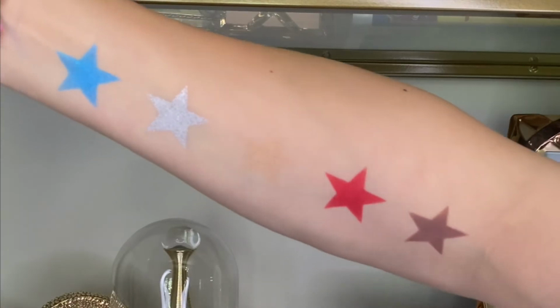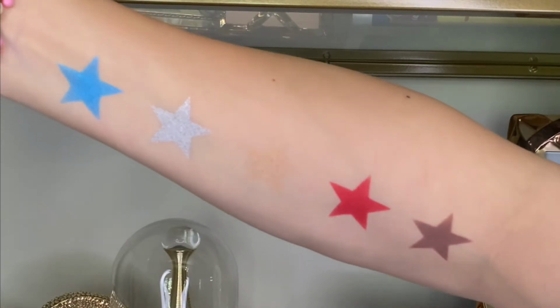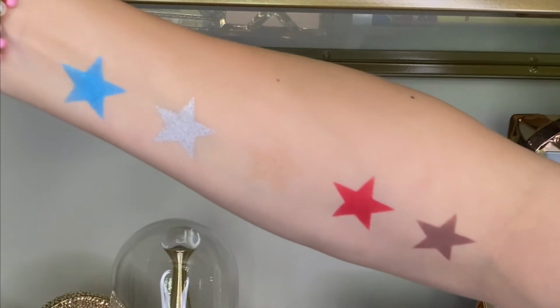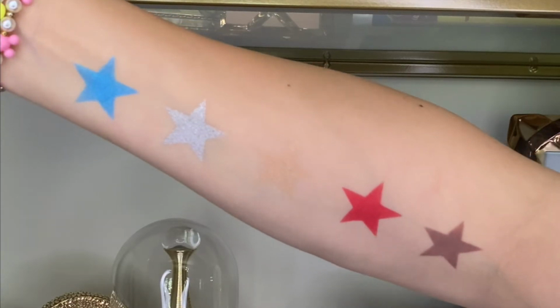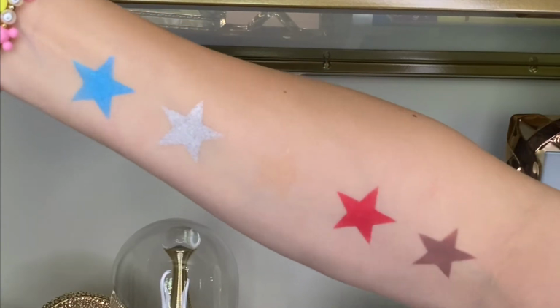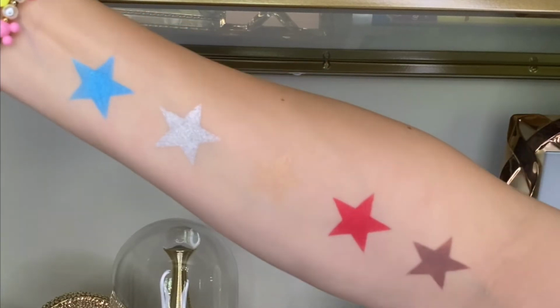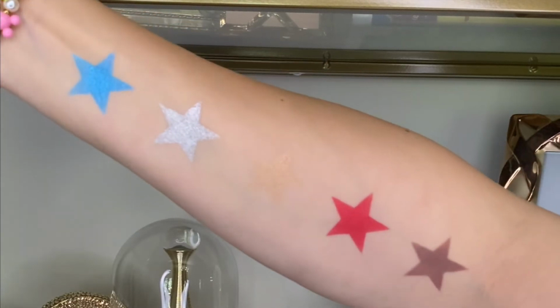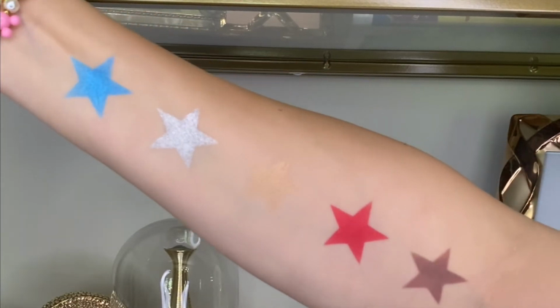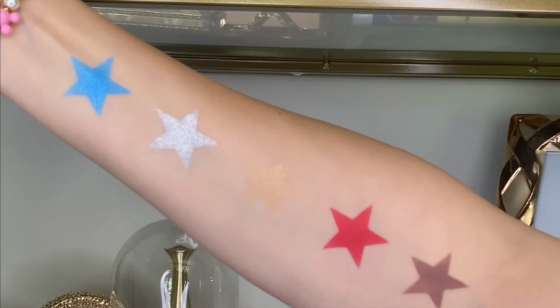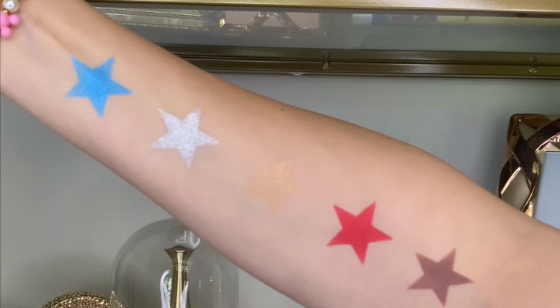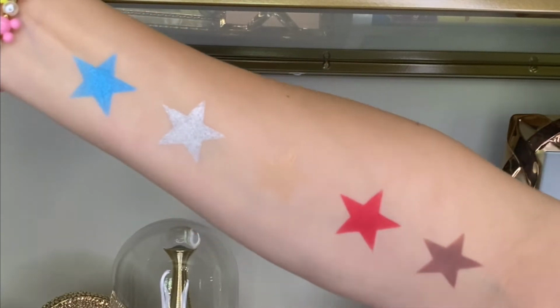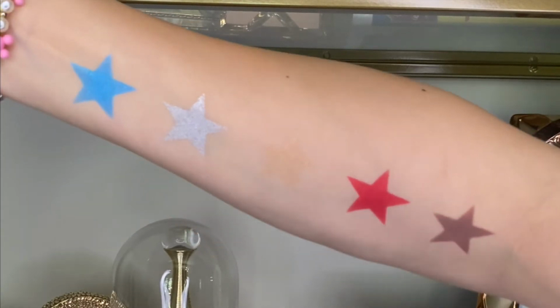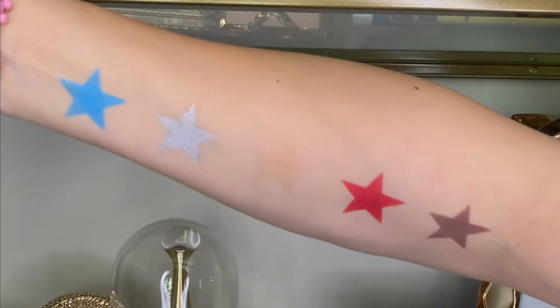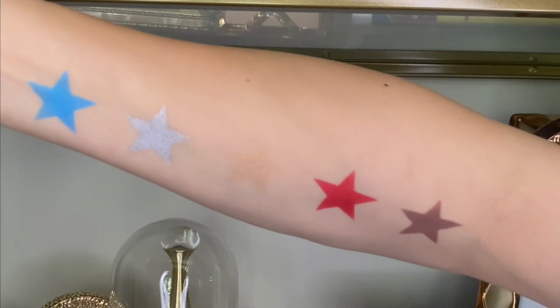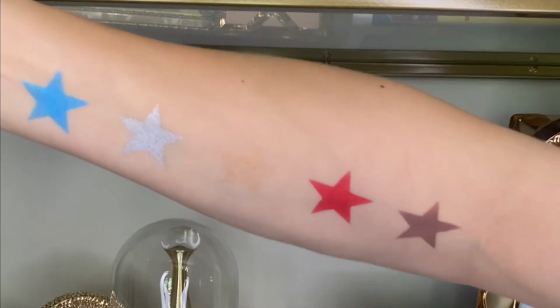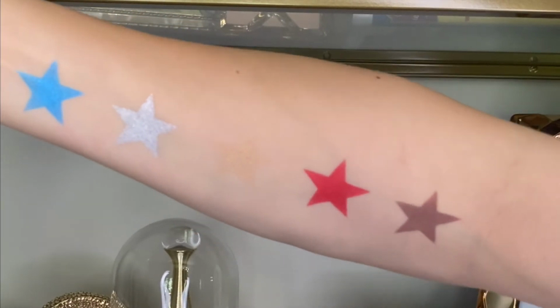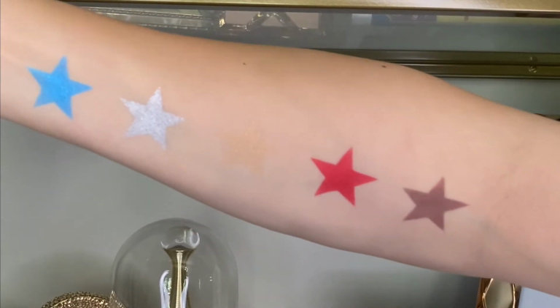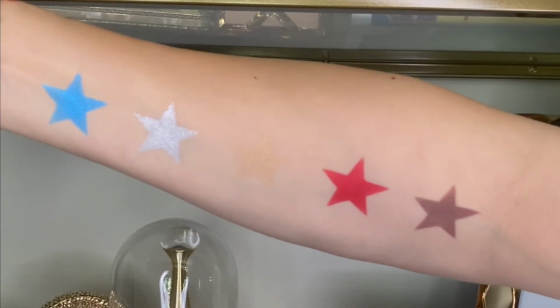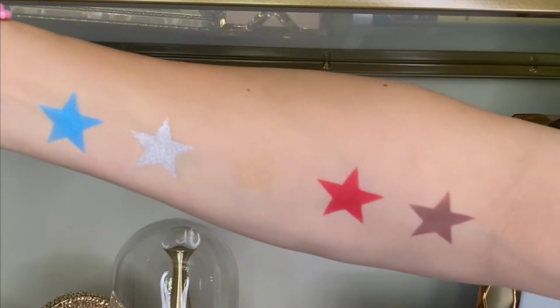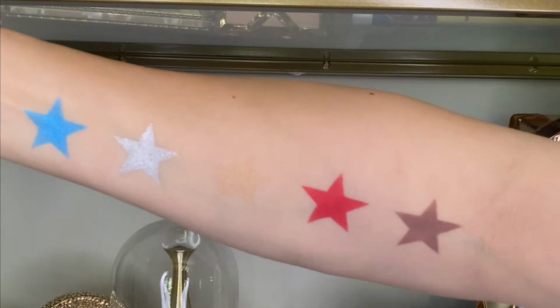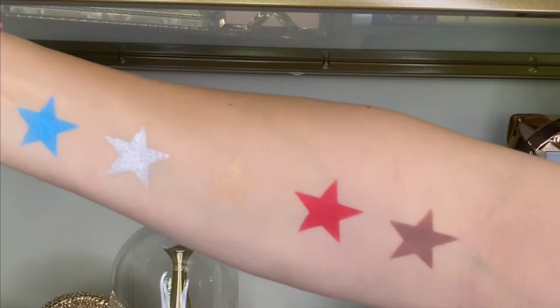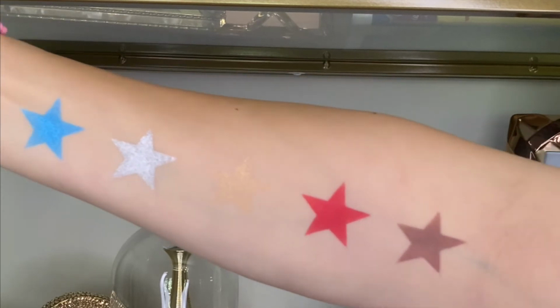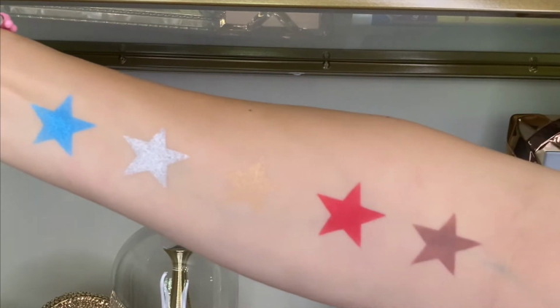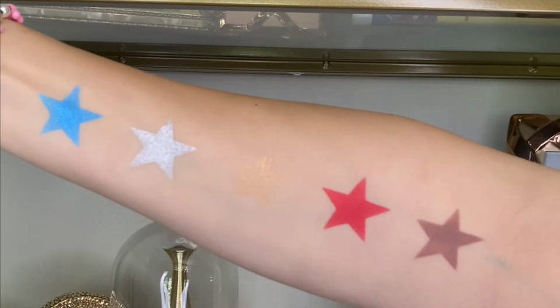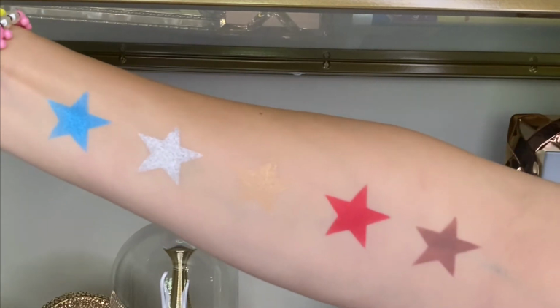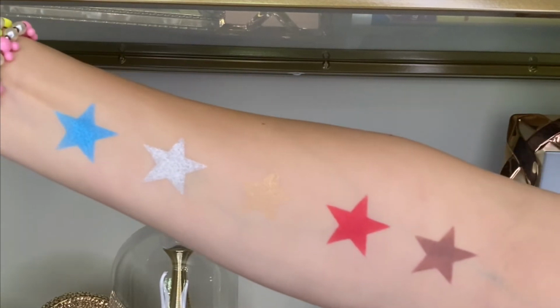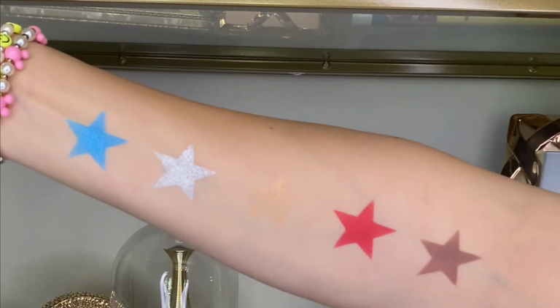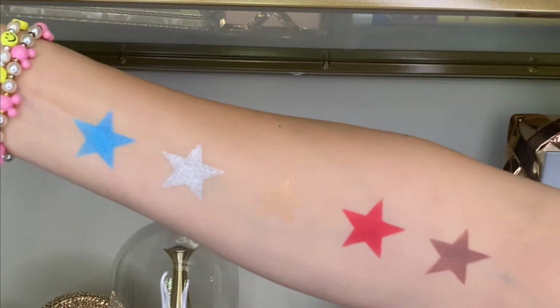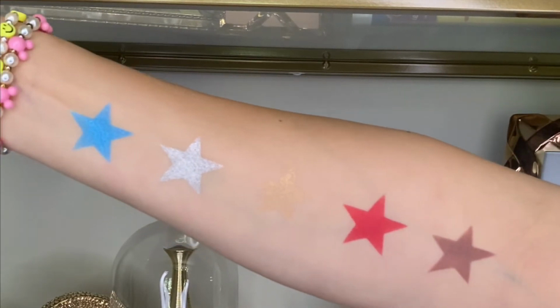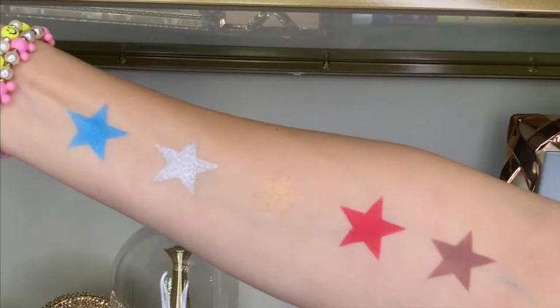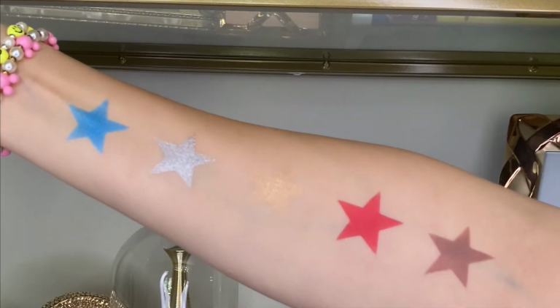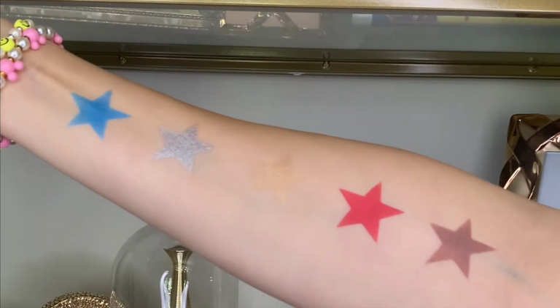From left to right, these shades are Jedi Knight, Kessel Run, New Hope, Galactic Empire, and Alliance.